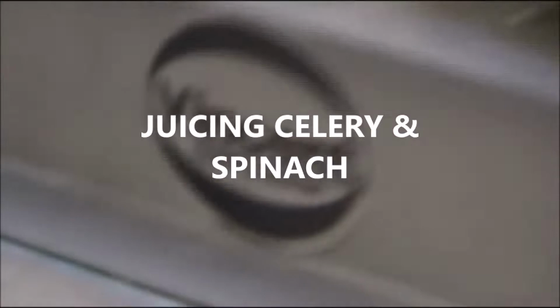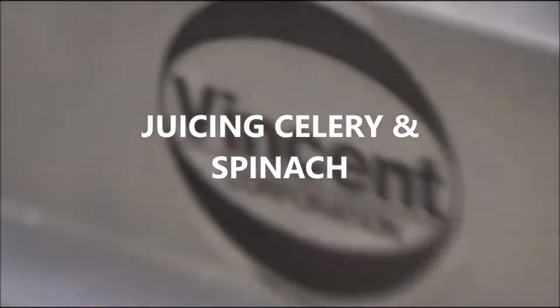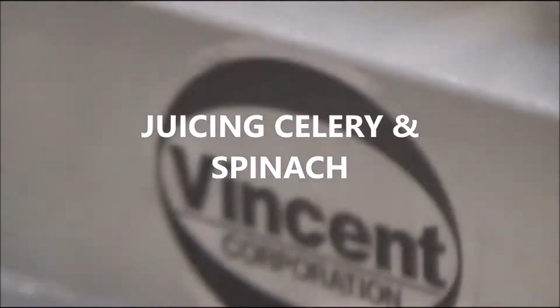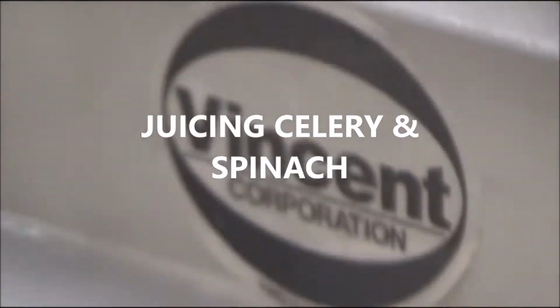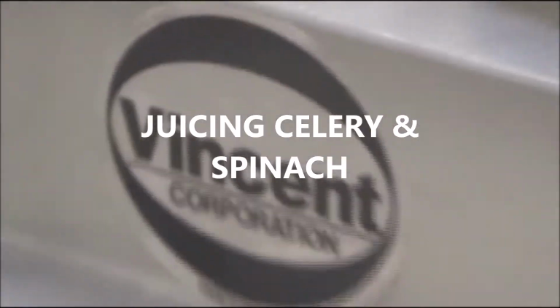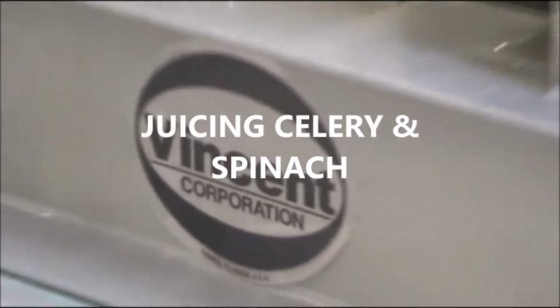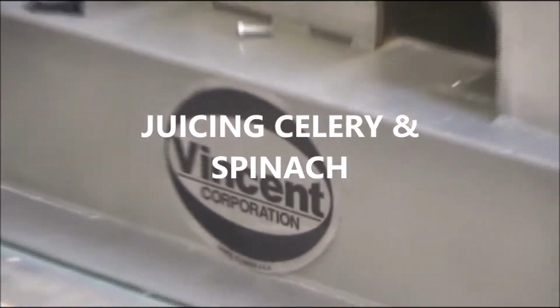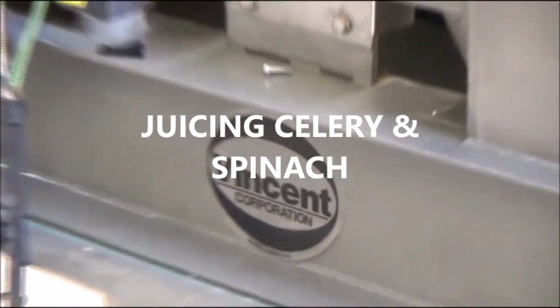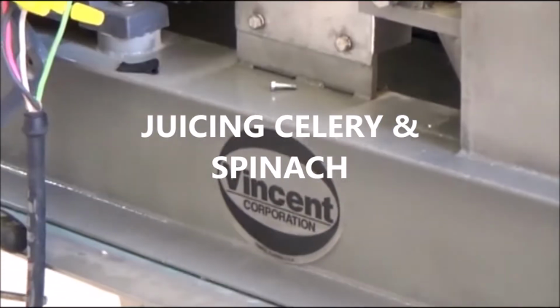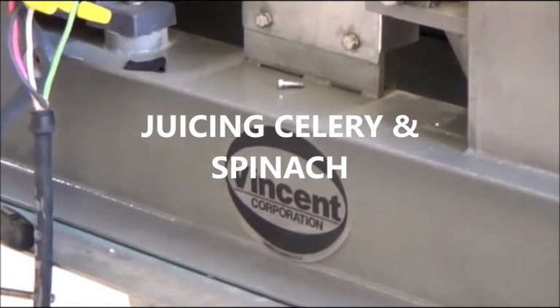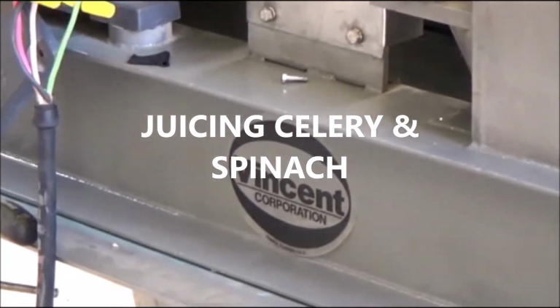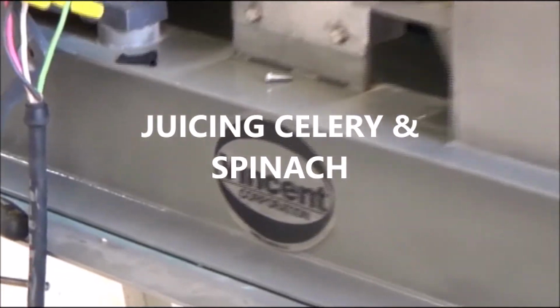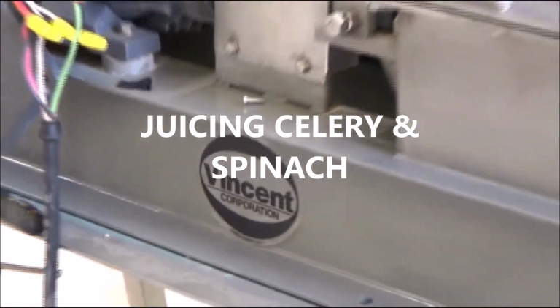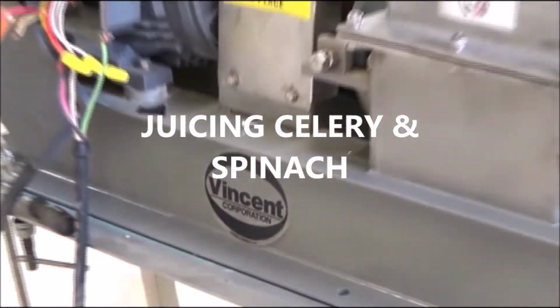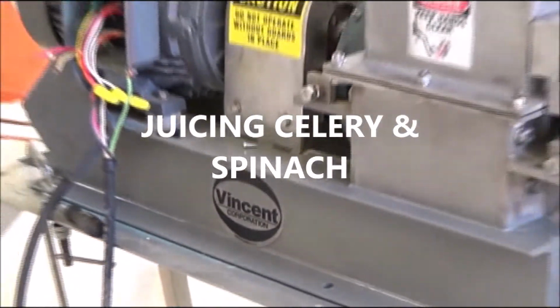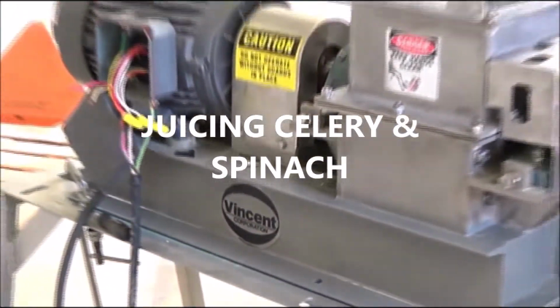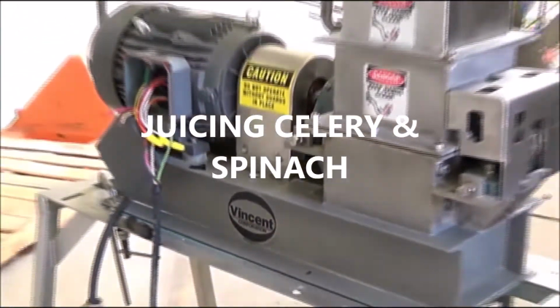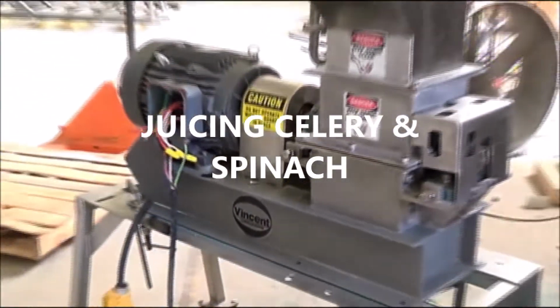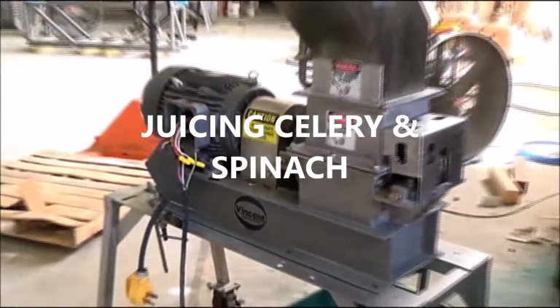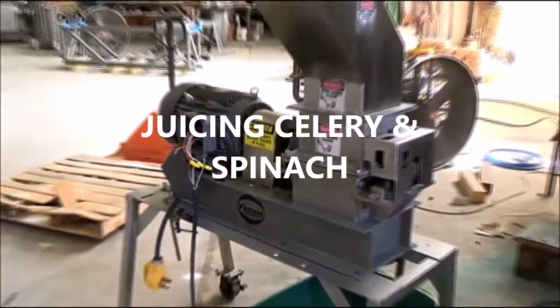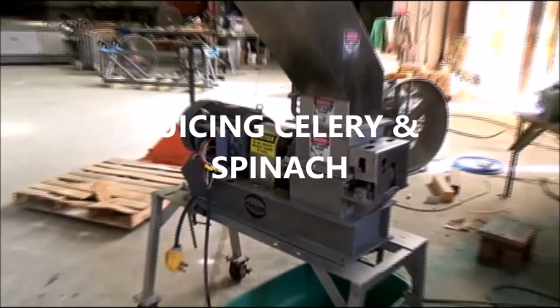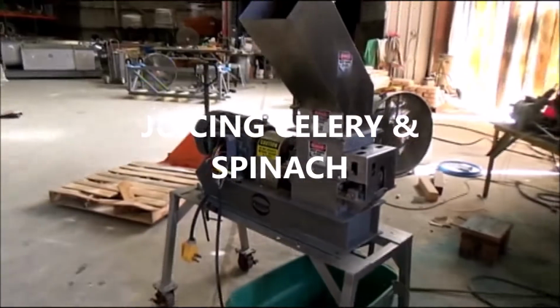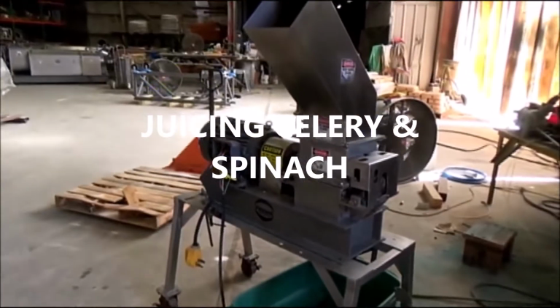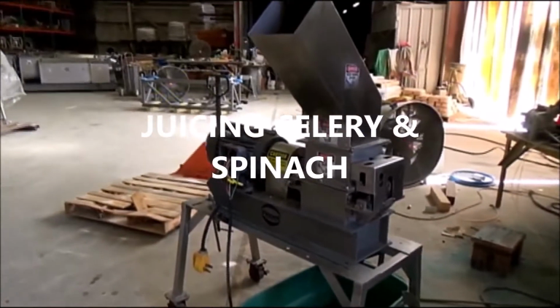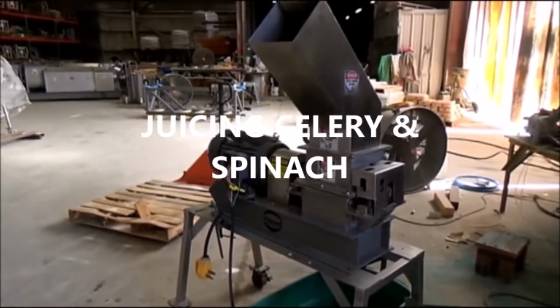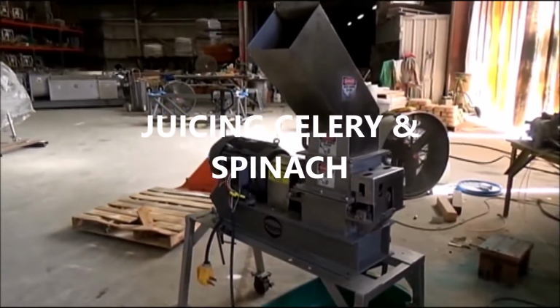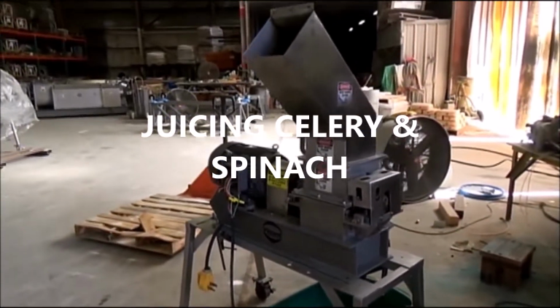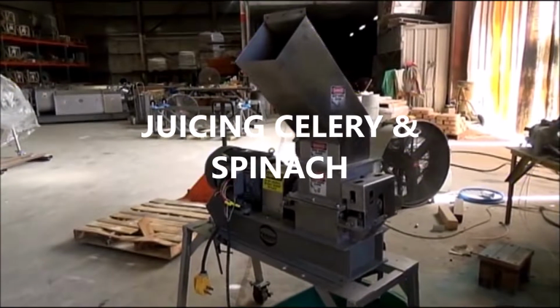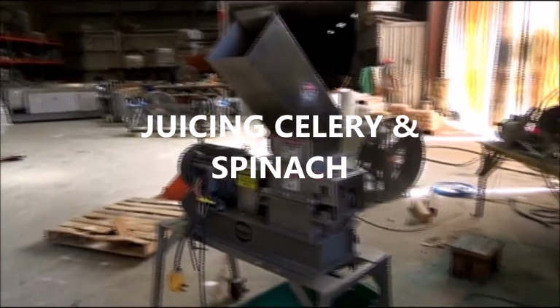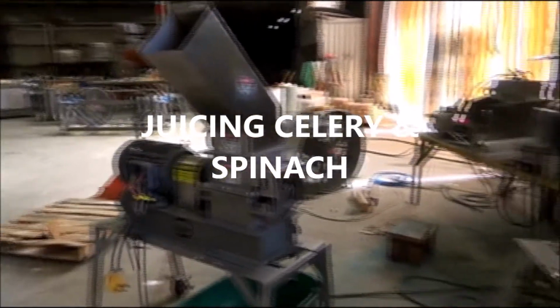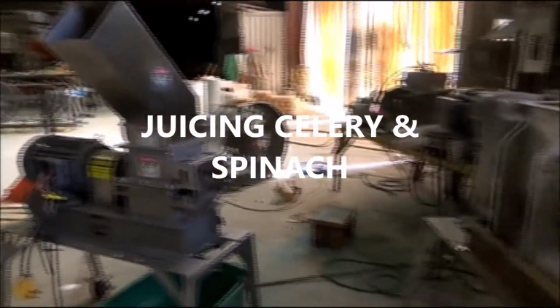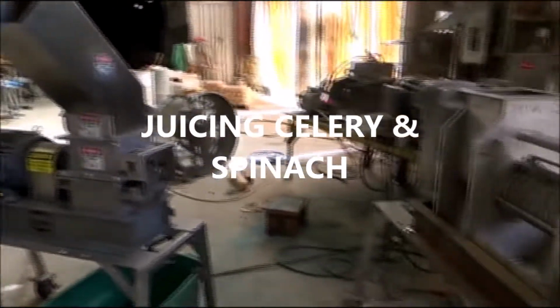Vincent Corporation in Tampa, Florida. It's the 13th of November 2019.